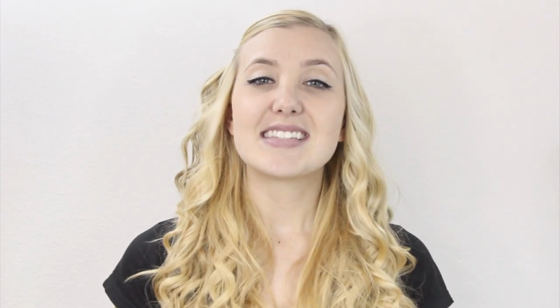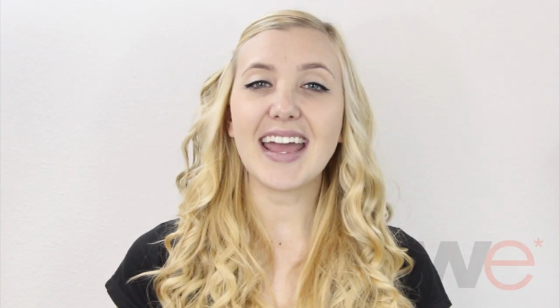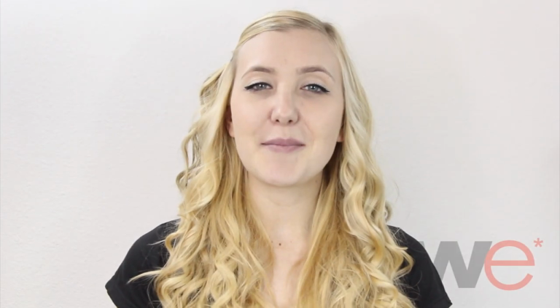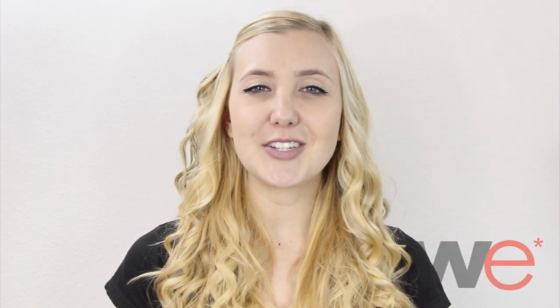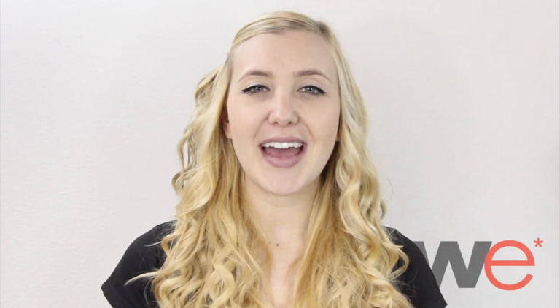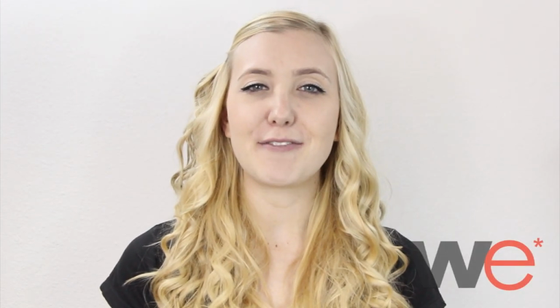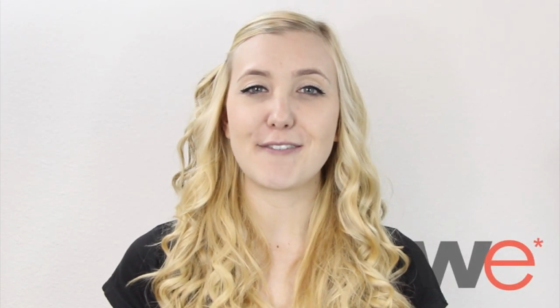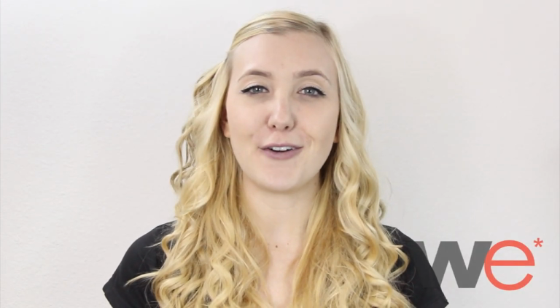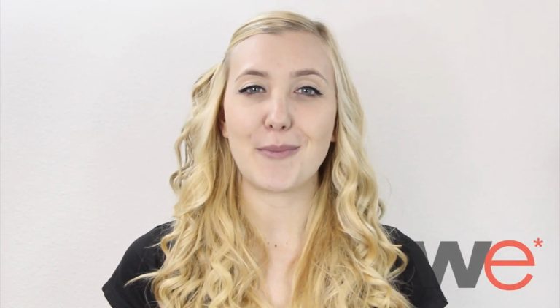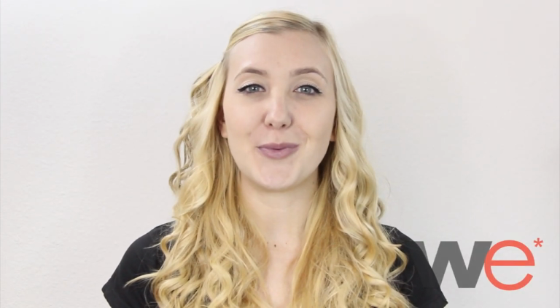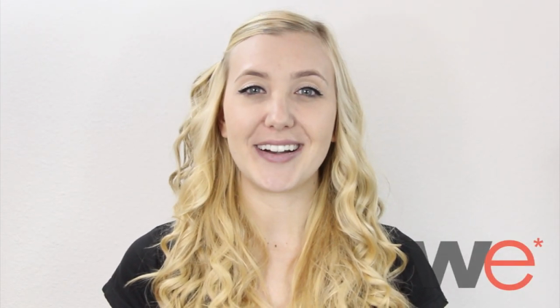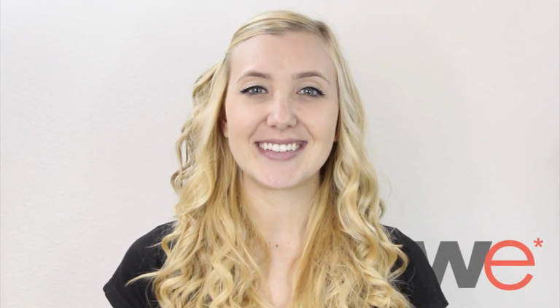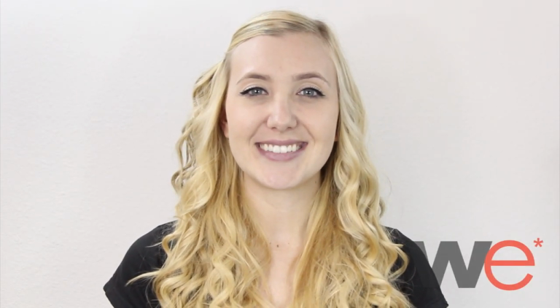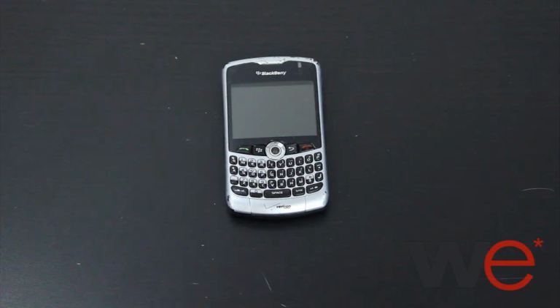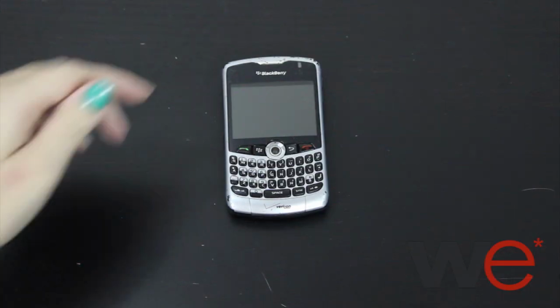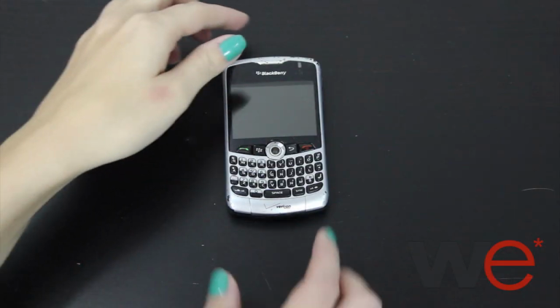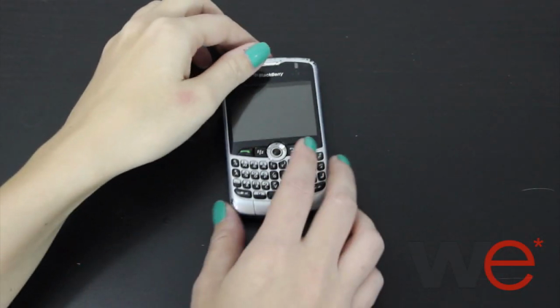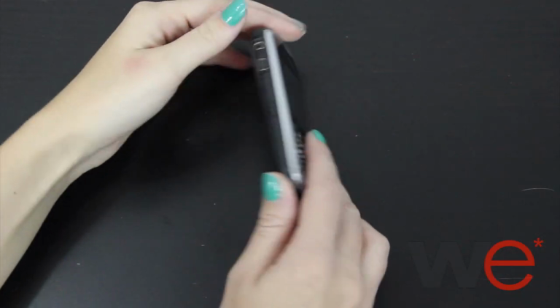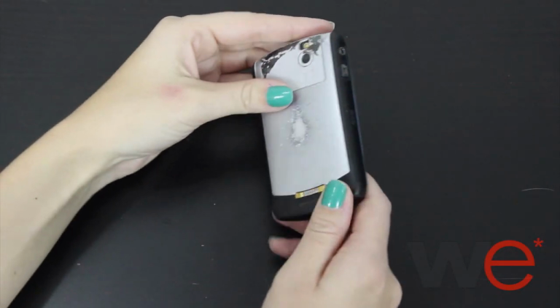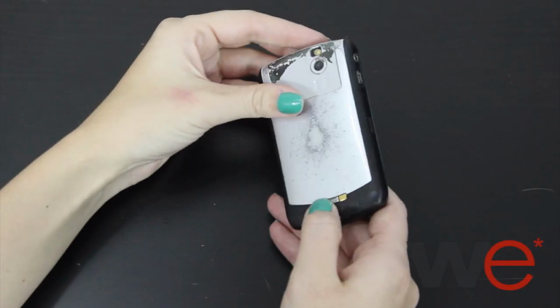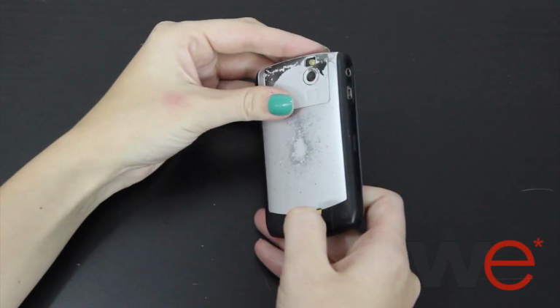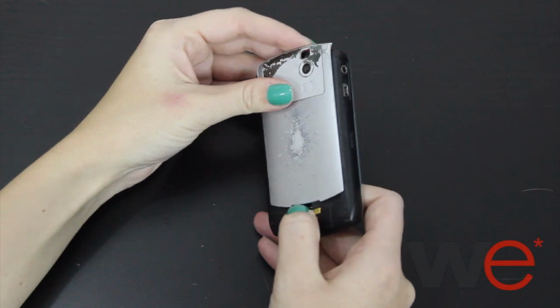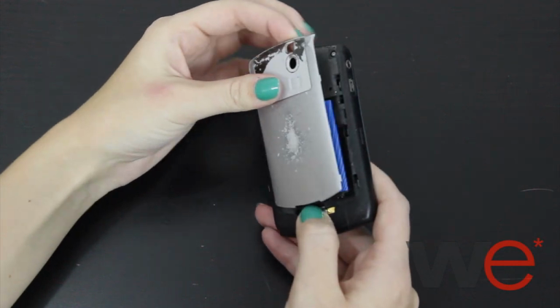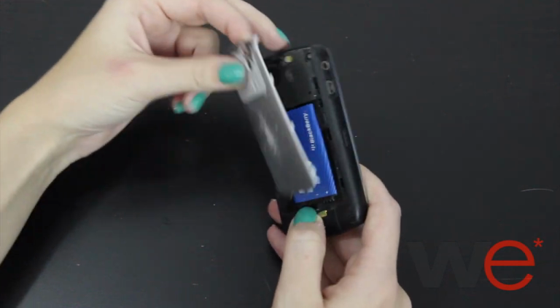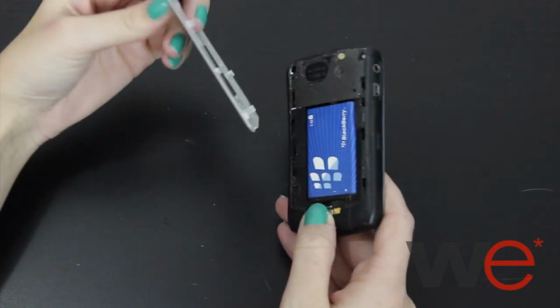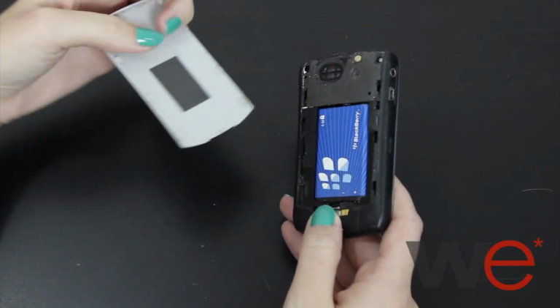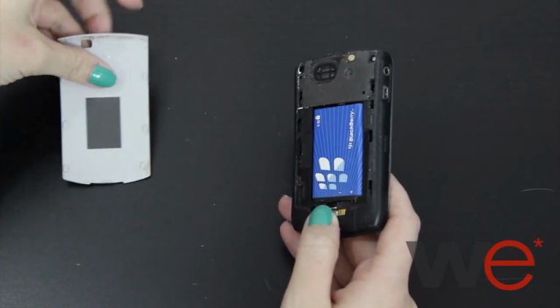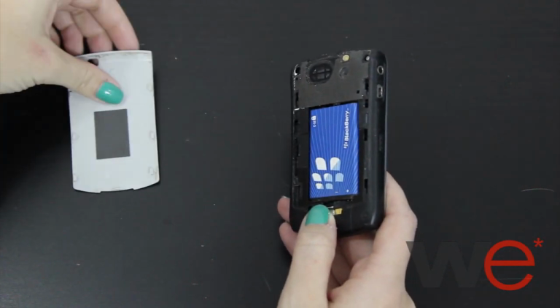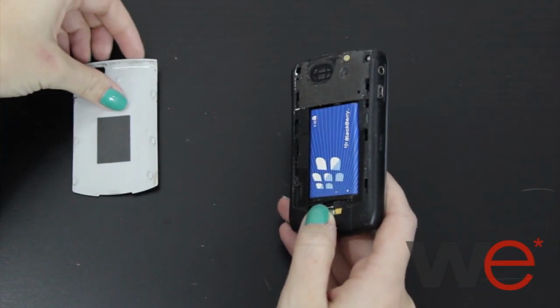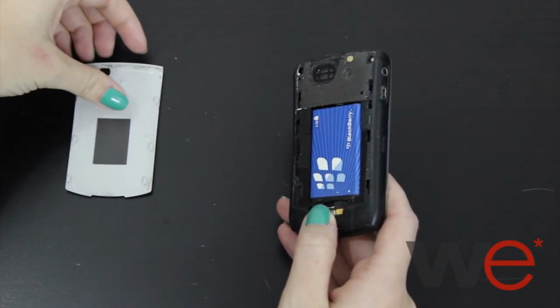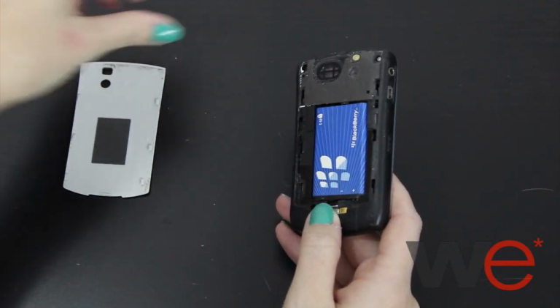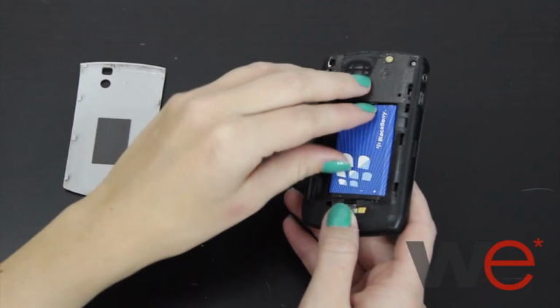Today I'm going to show you how to fix a phone dropped in water. When your phone is wet, try not to push any buttons. This could permanently damage your phone.